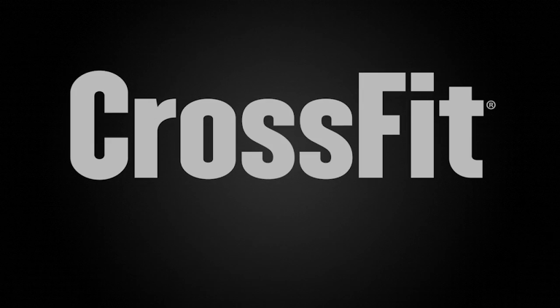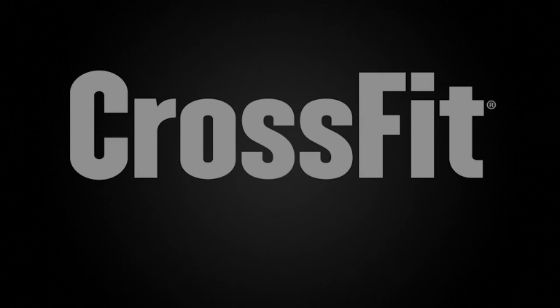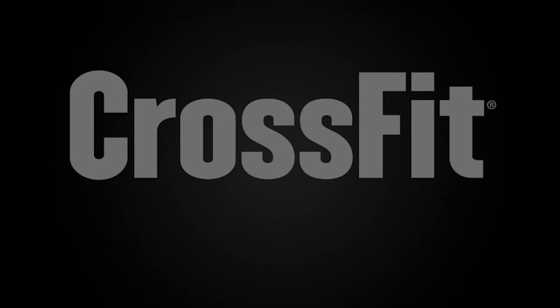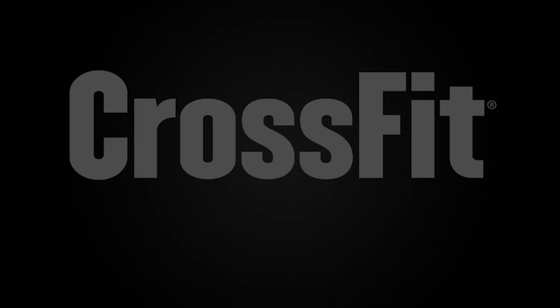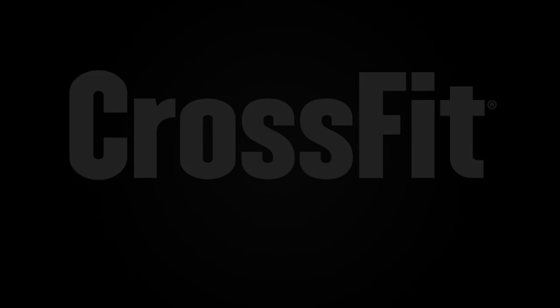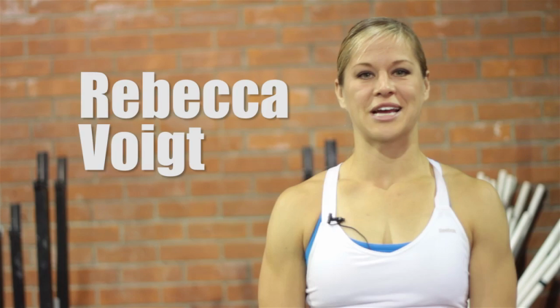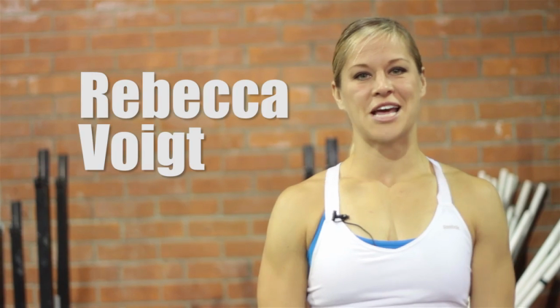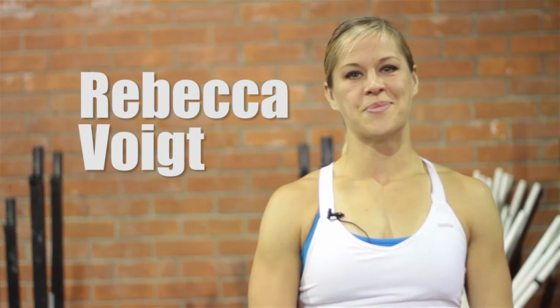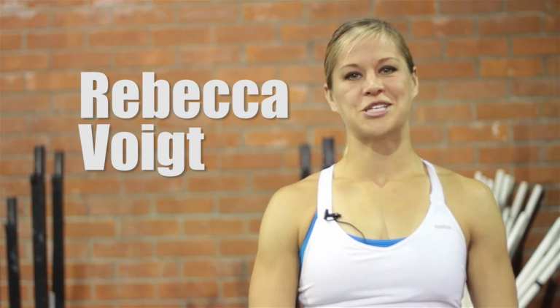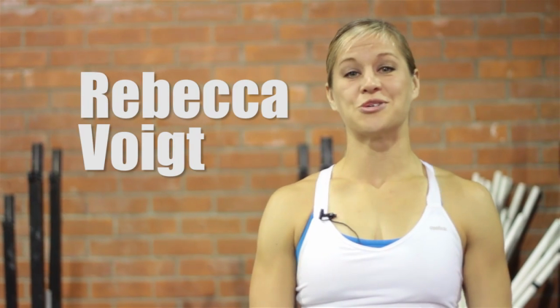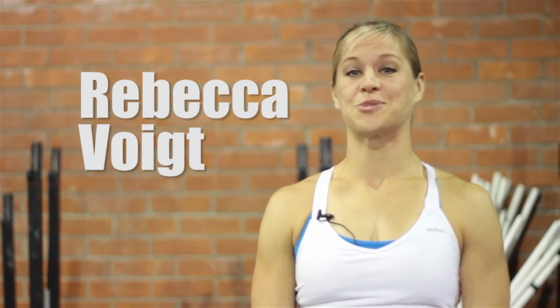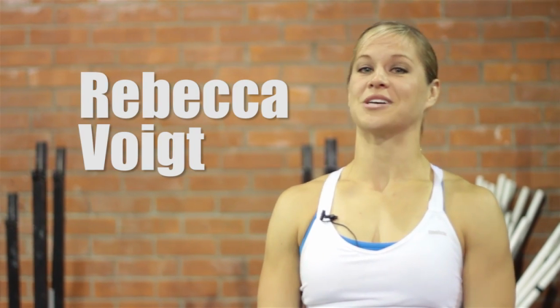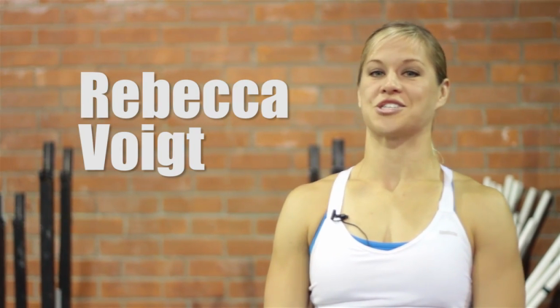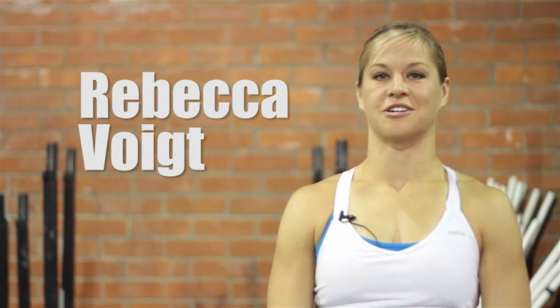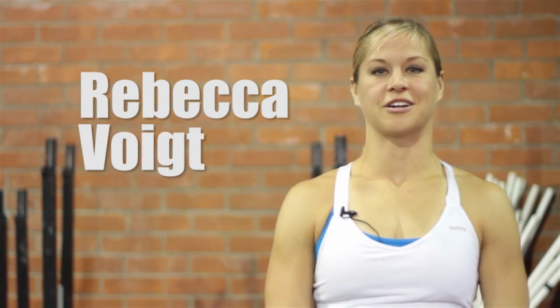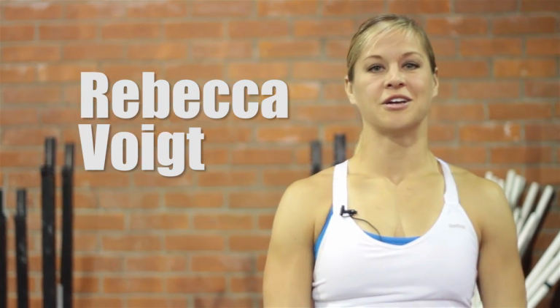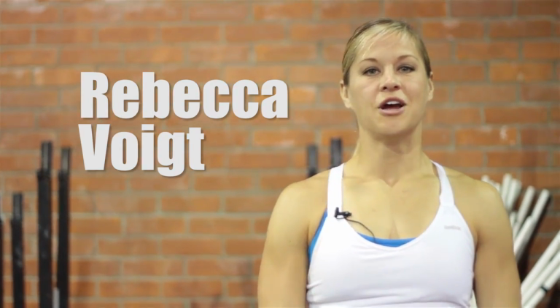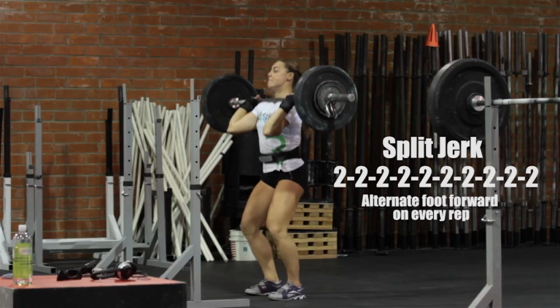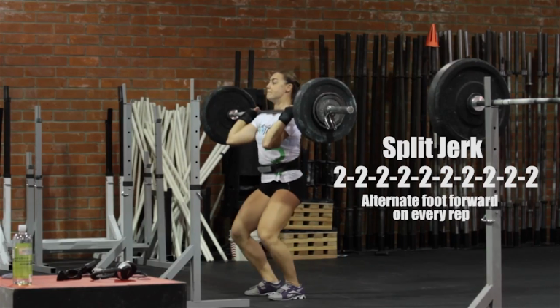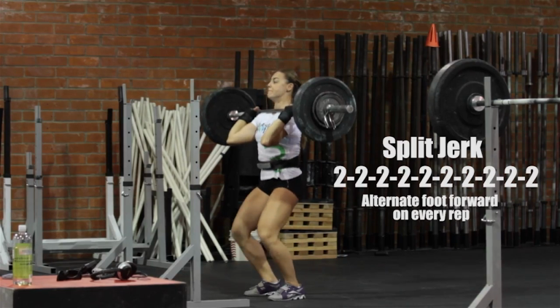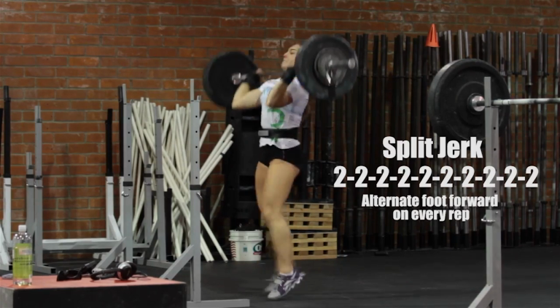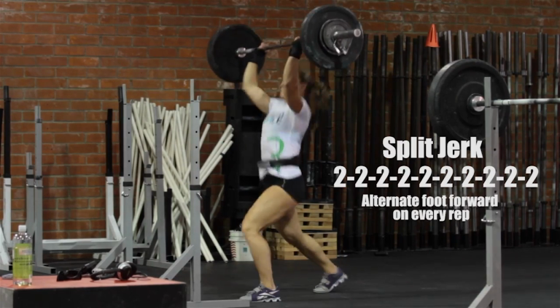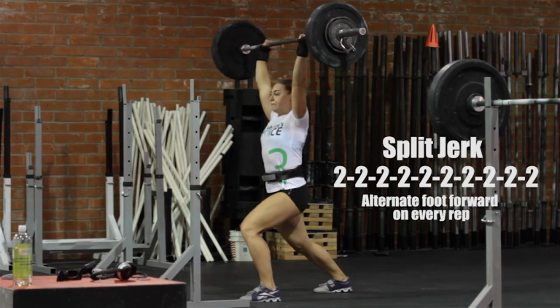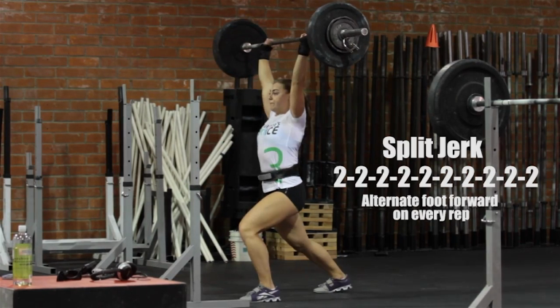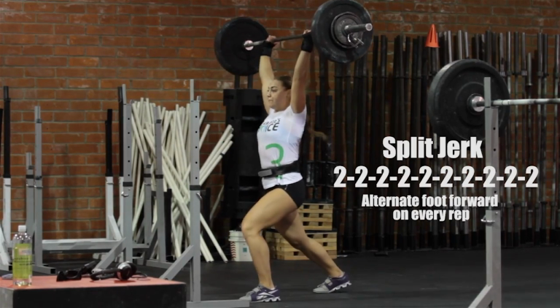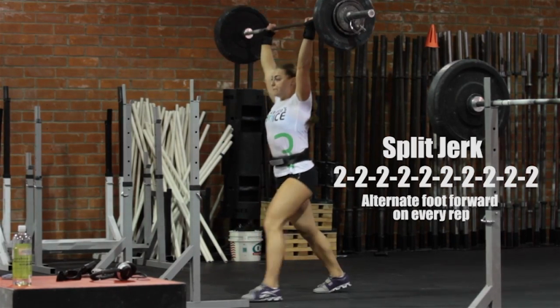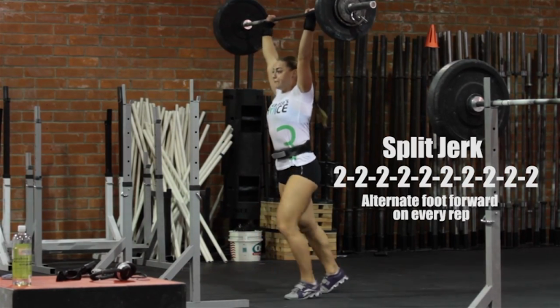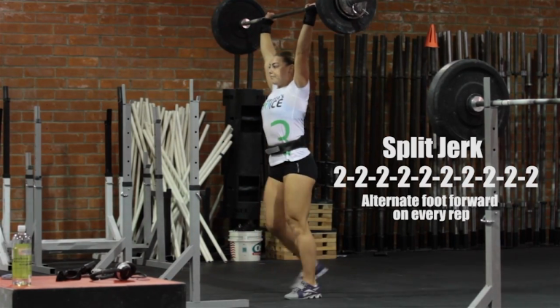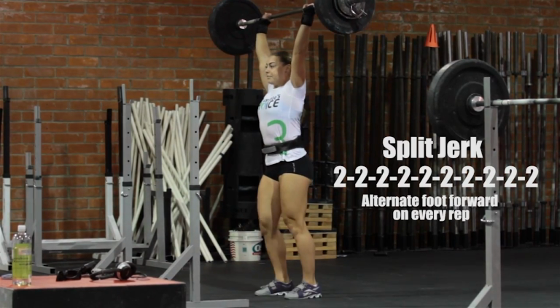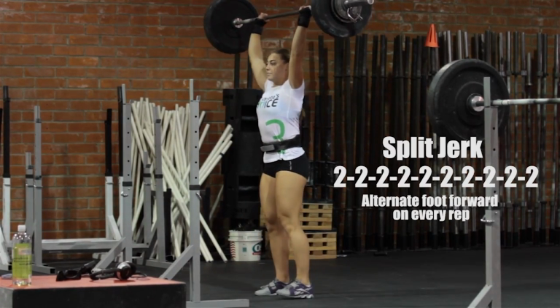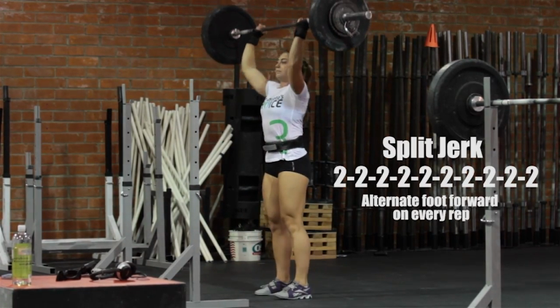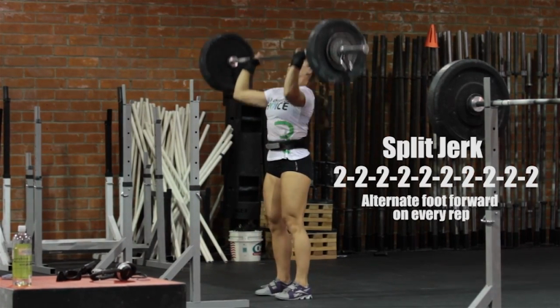Today we're going to be doing a 10 by 2 split jerk. We're going to have to alternate our feet on every rep.